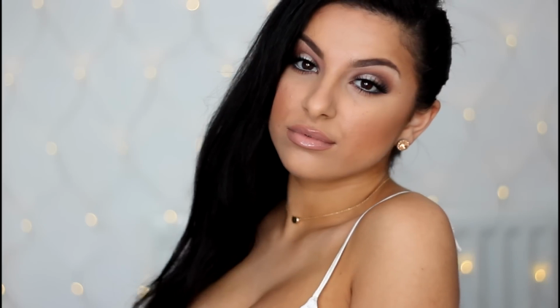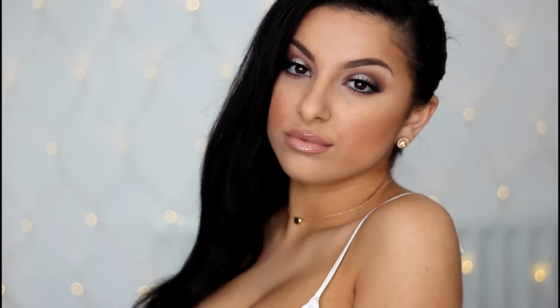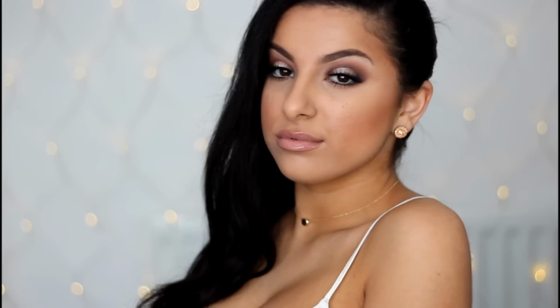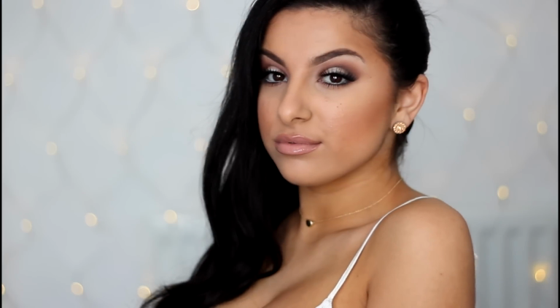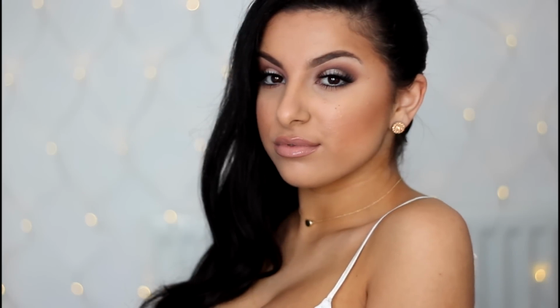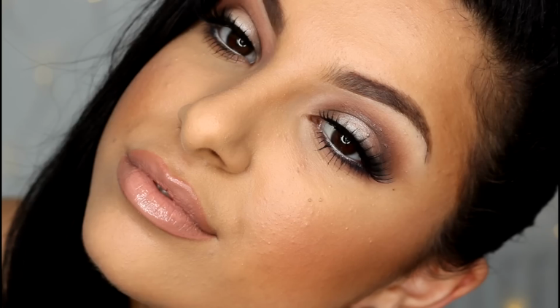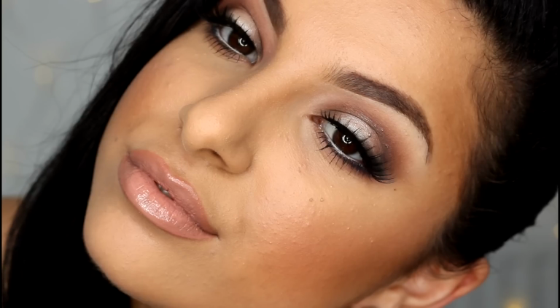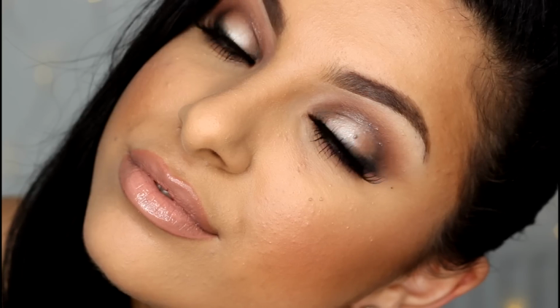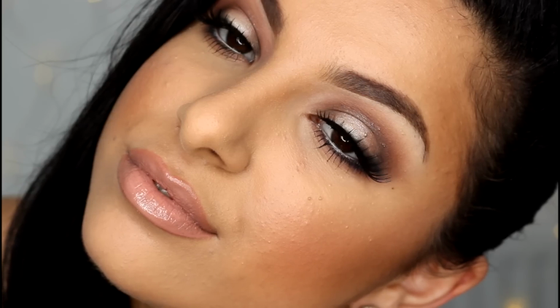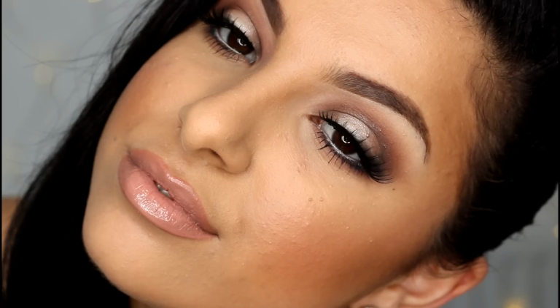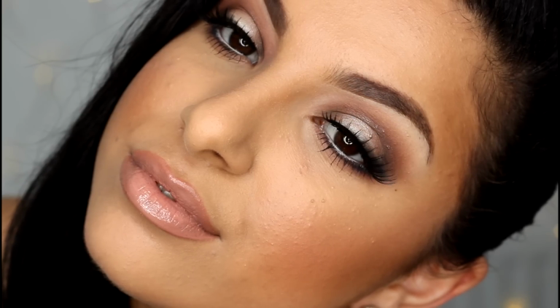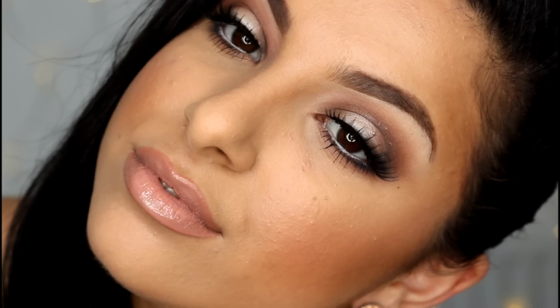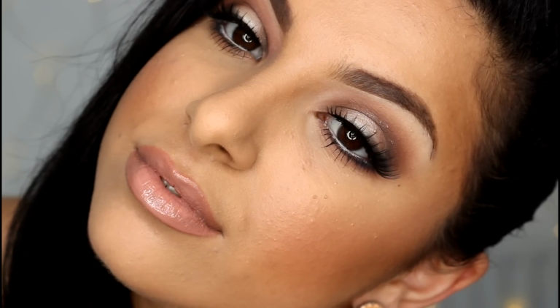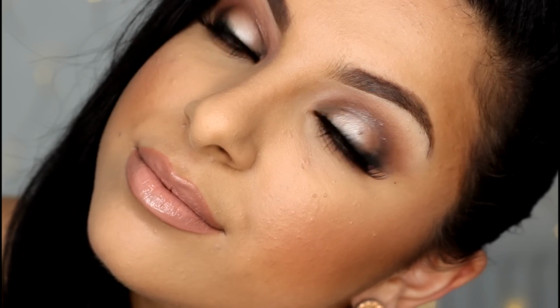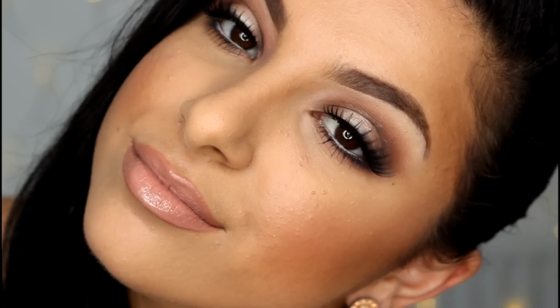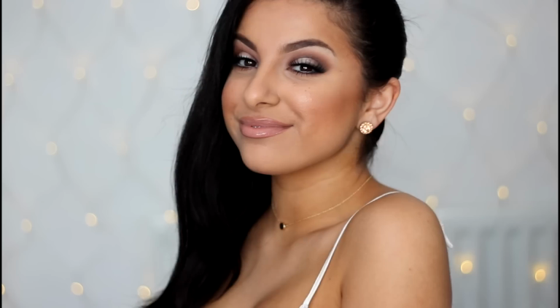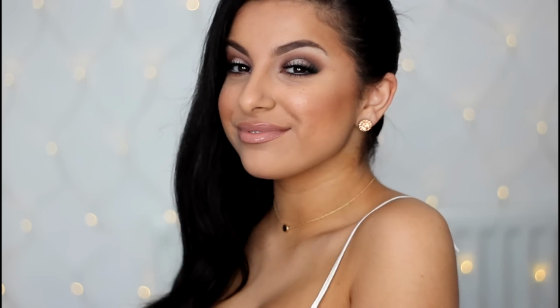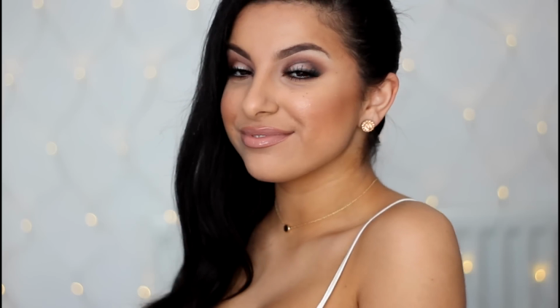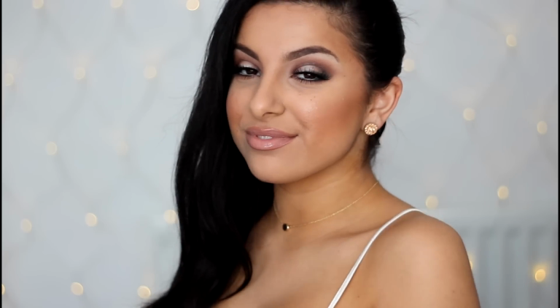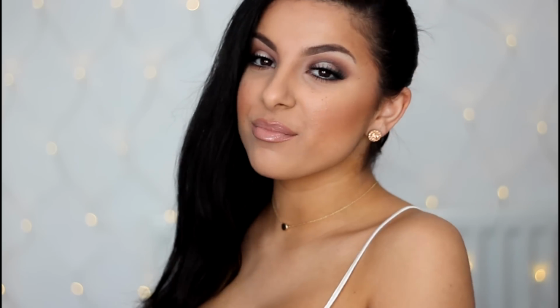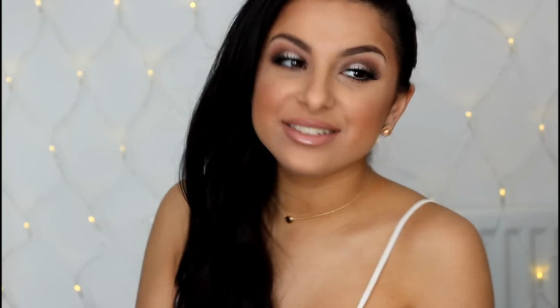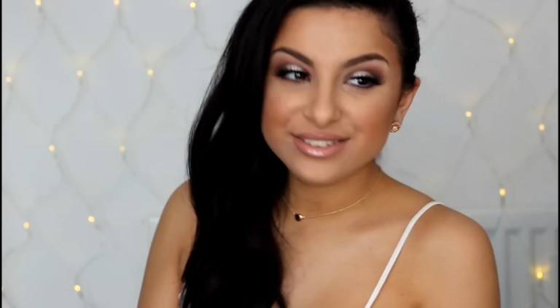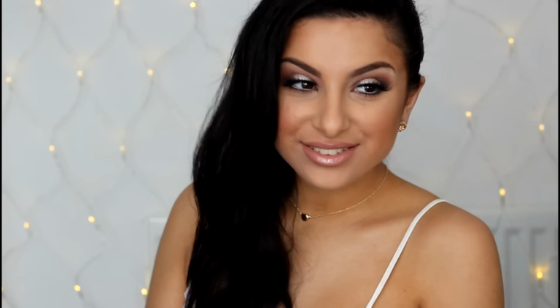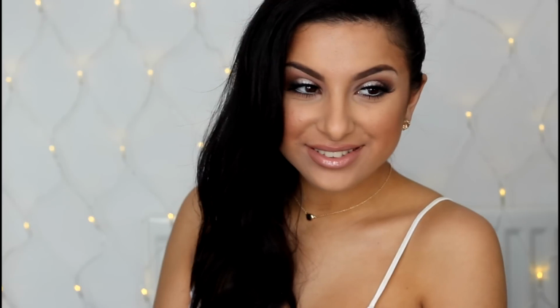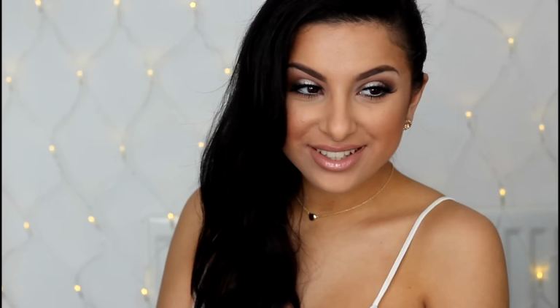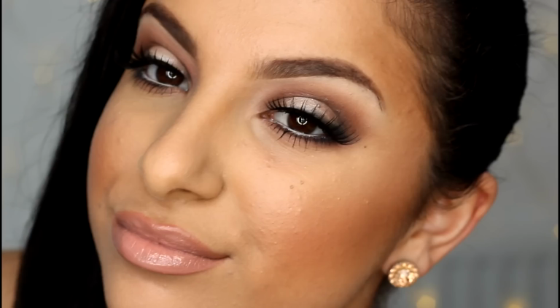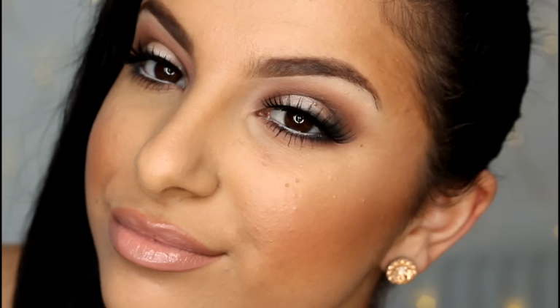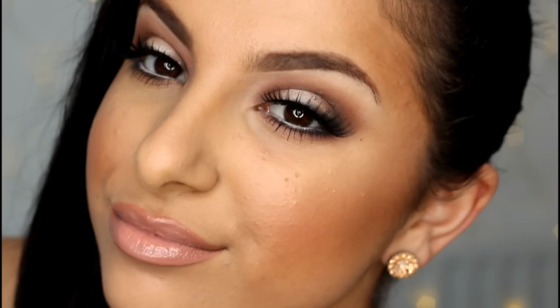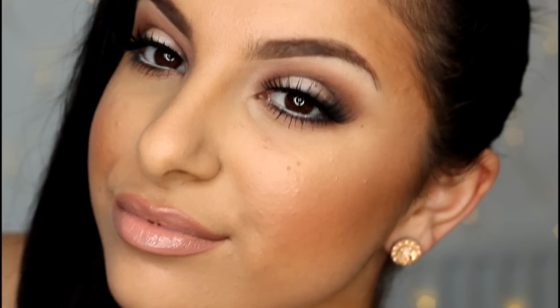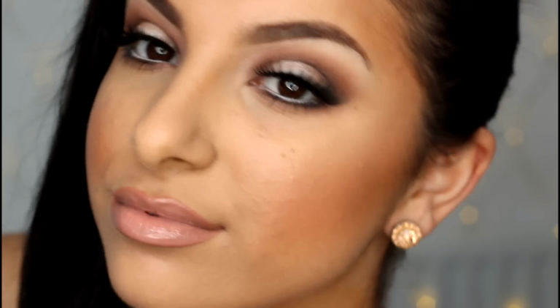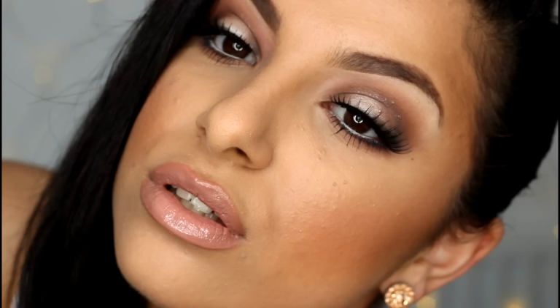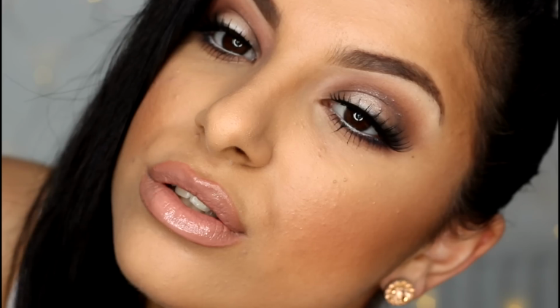Hey guys and welcome back. Today's tutorial is a soft and elegant prom makeup look using only affordable products.